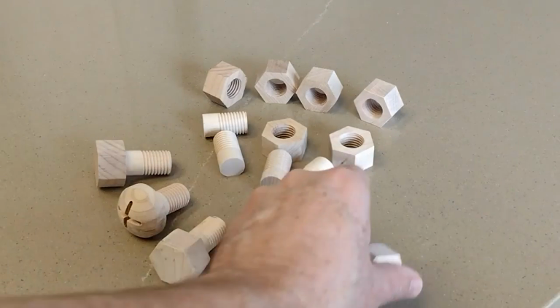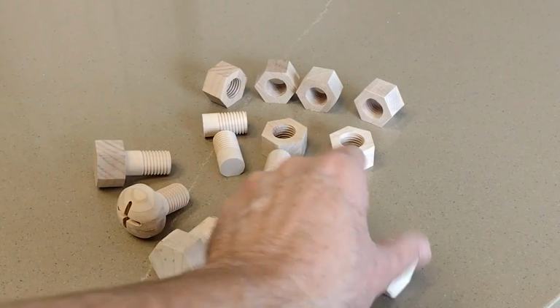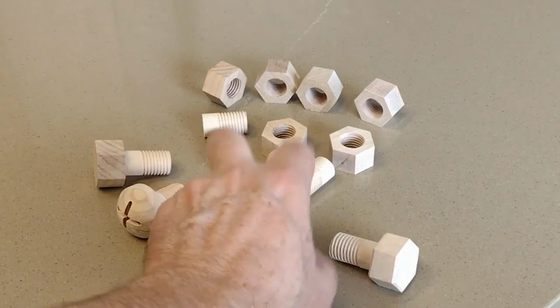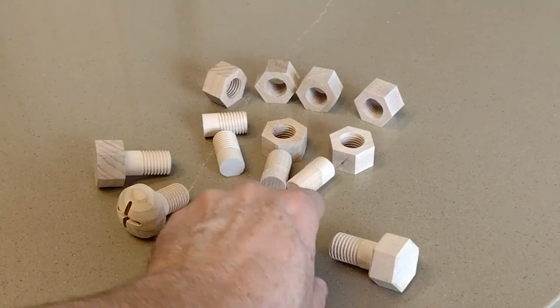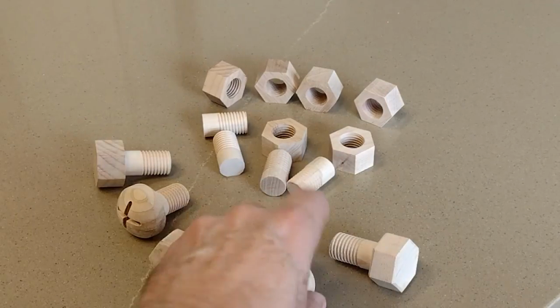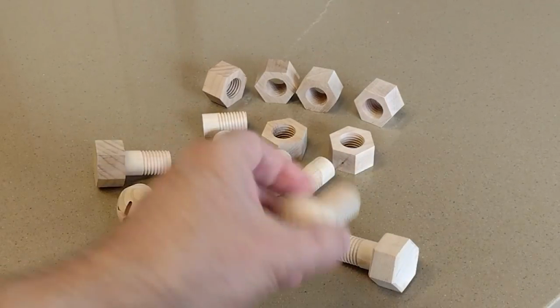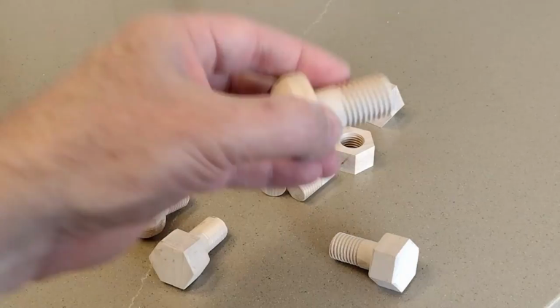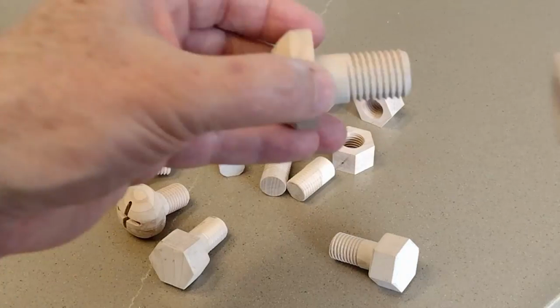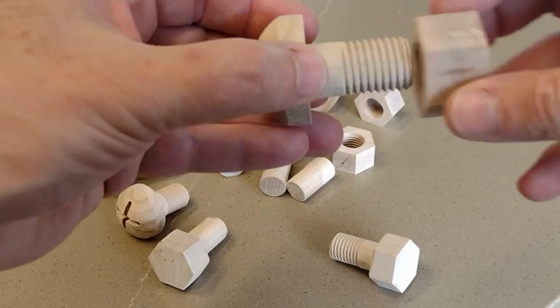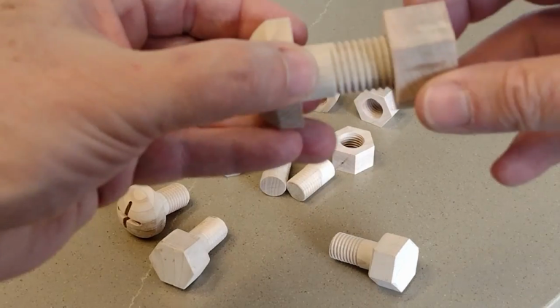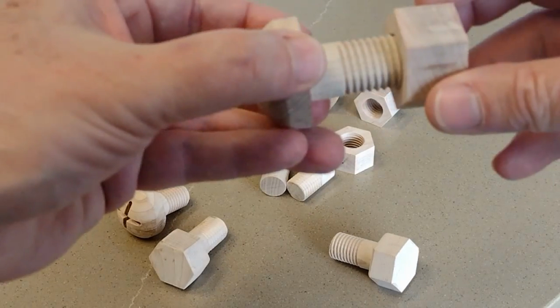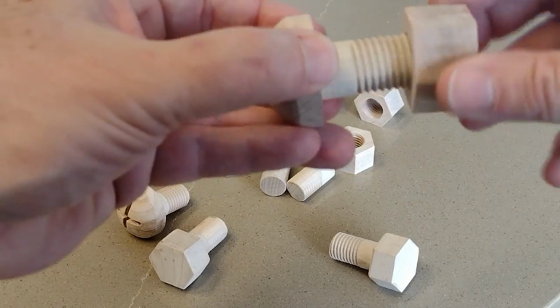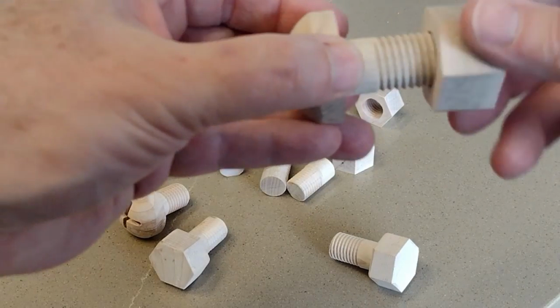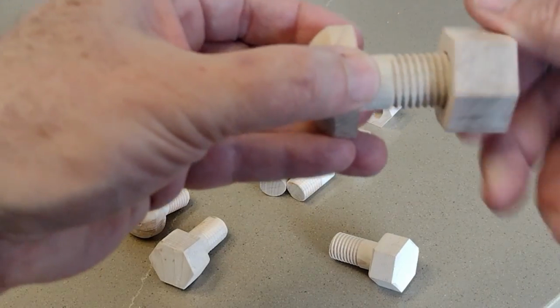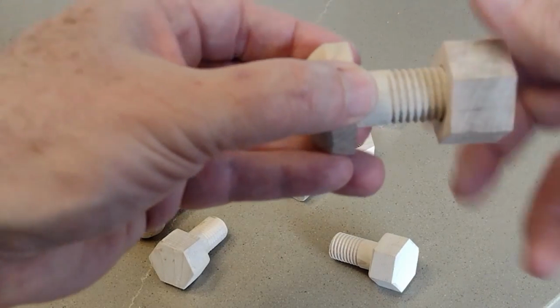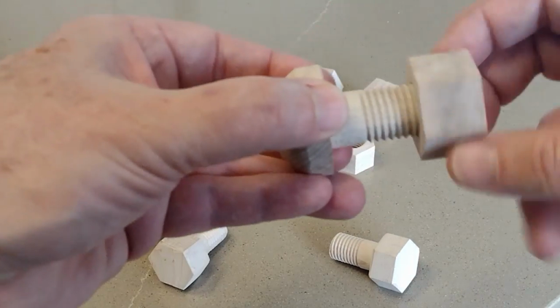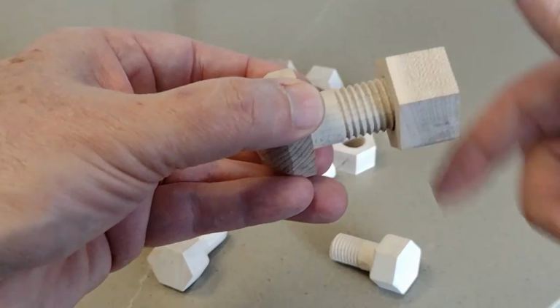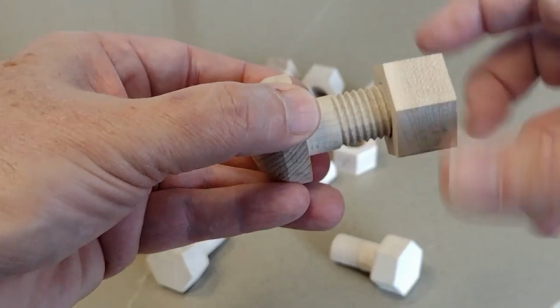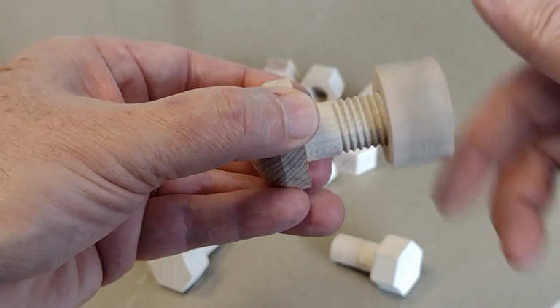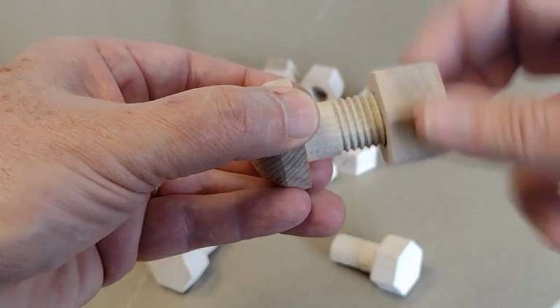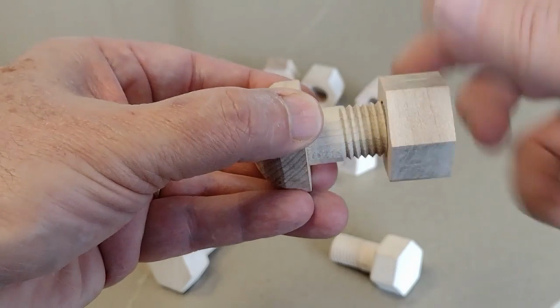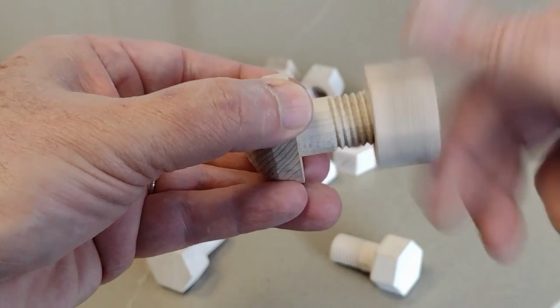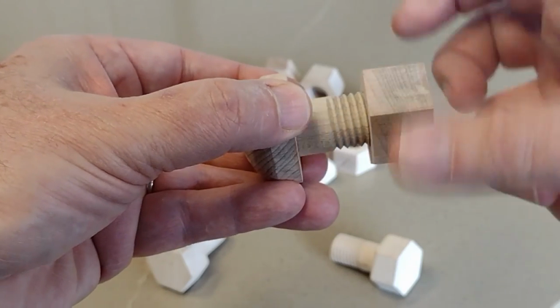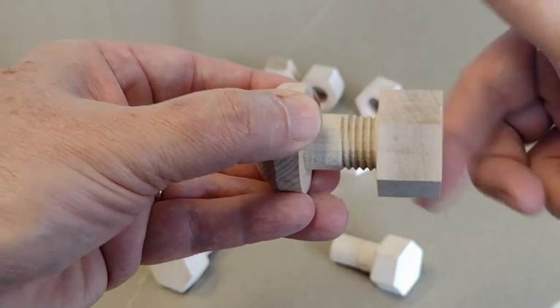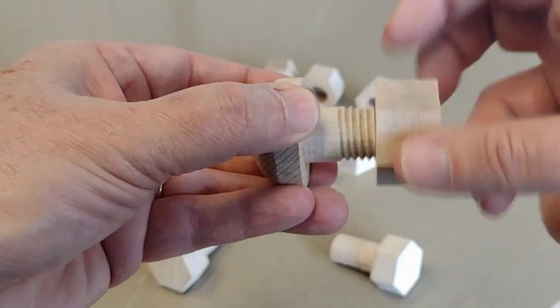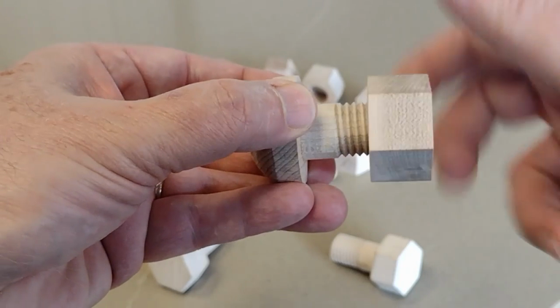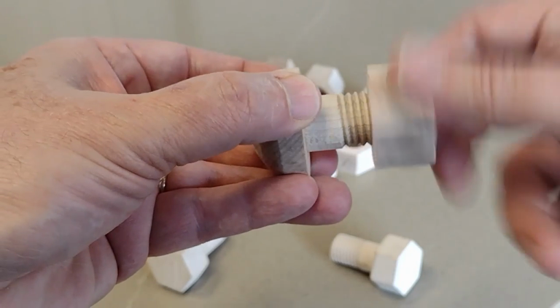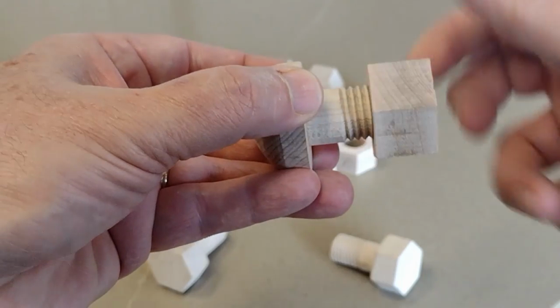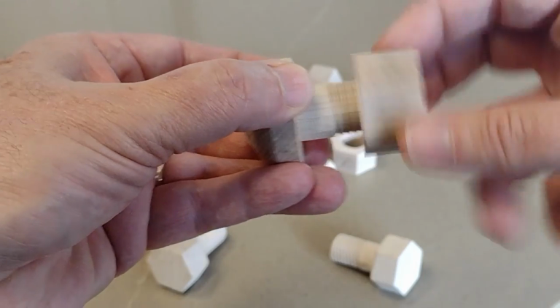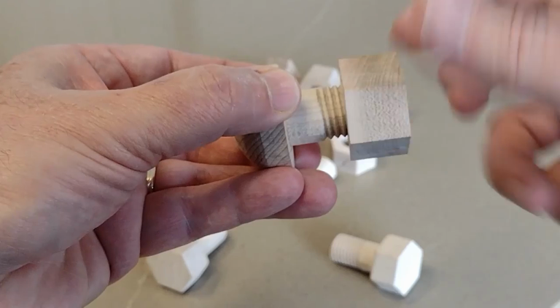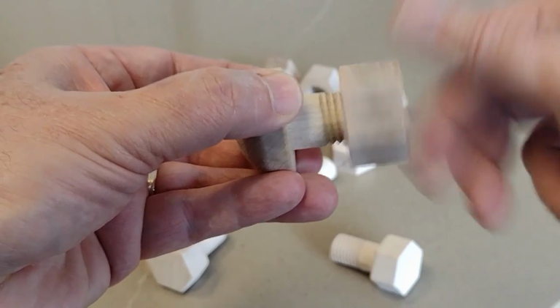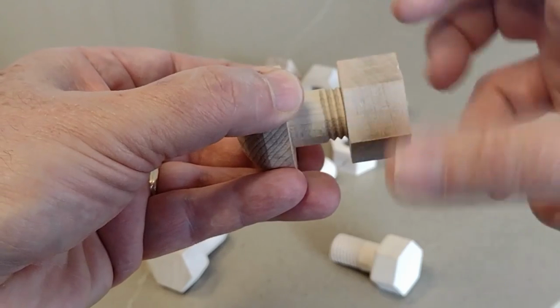I'm using Vectric toolpath options for the threading, and we'll go in depth on that in a little bit.